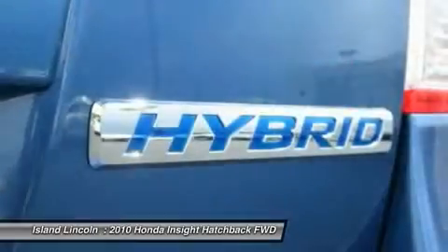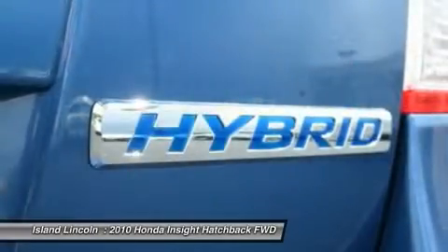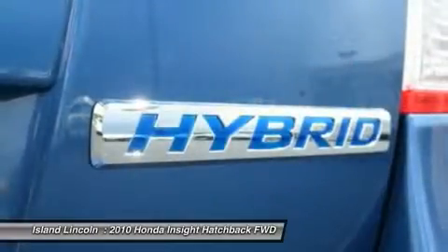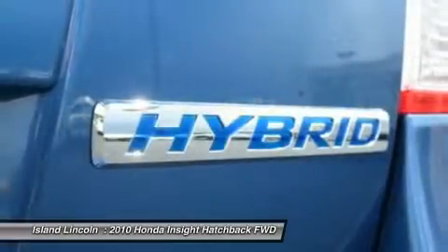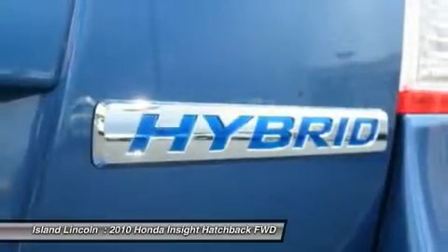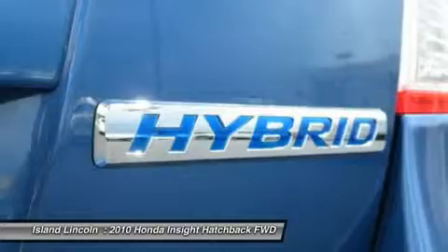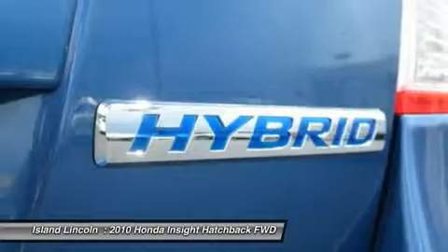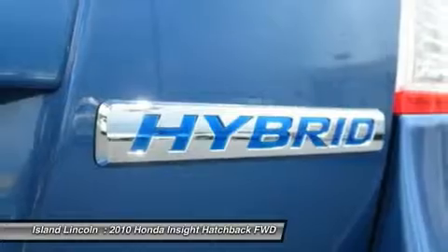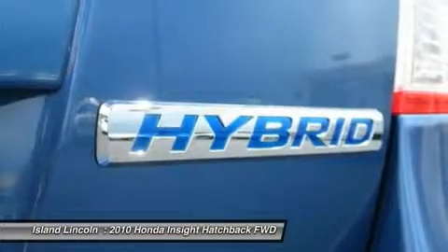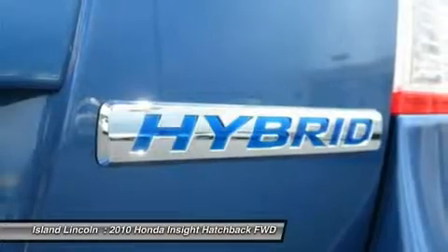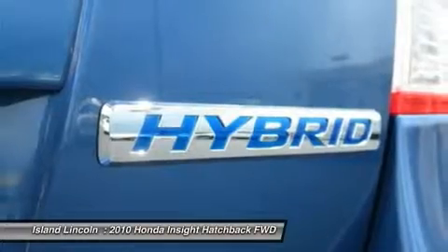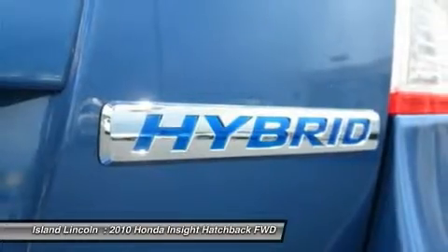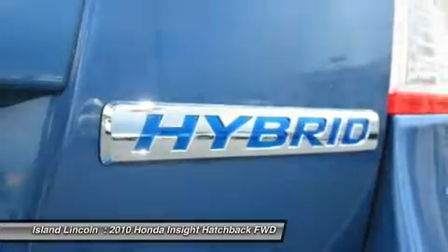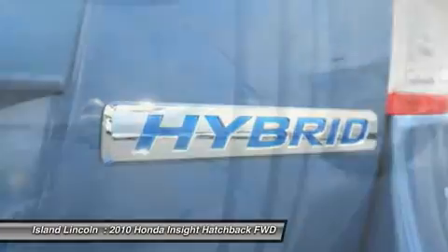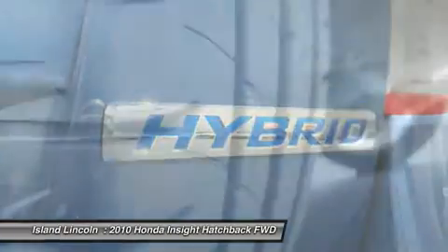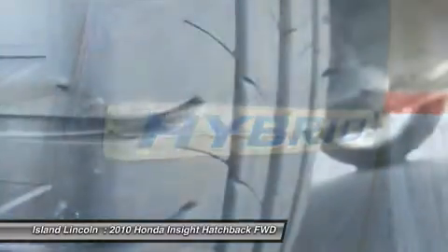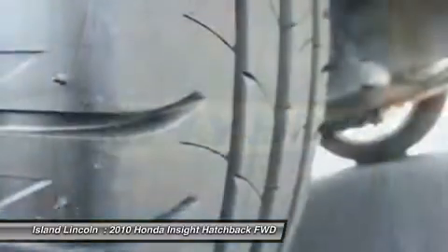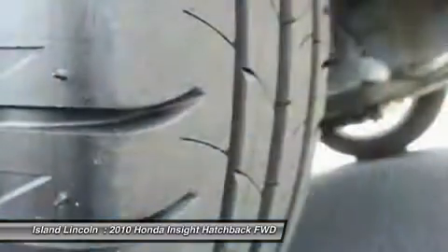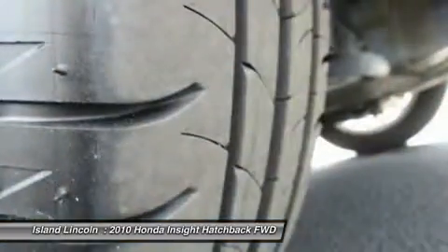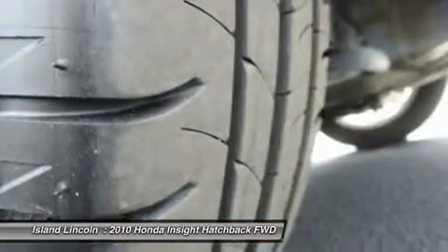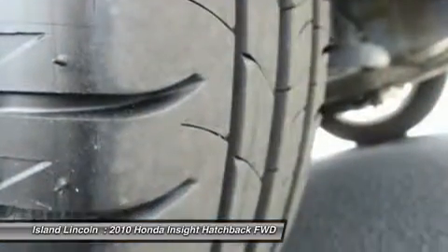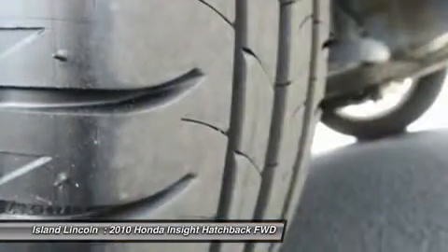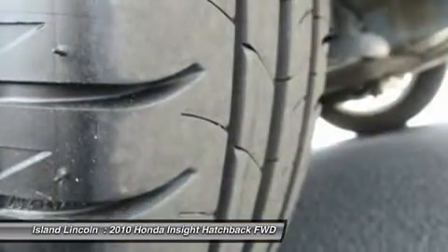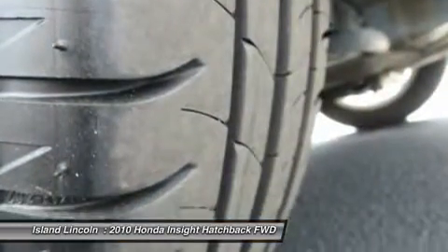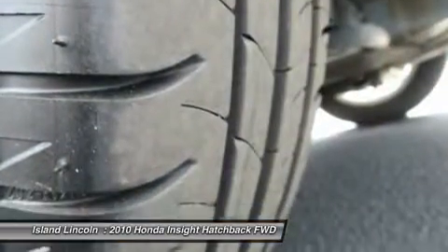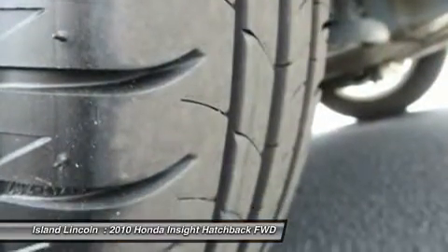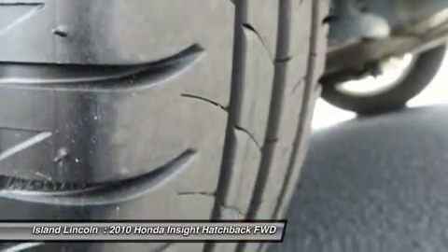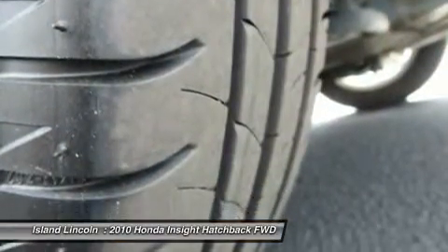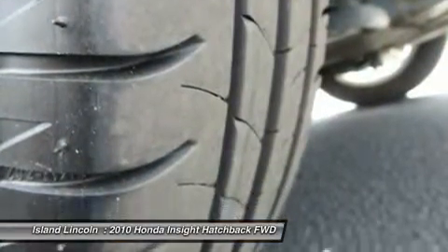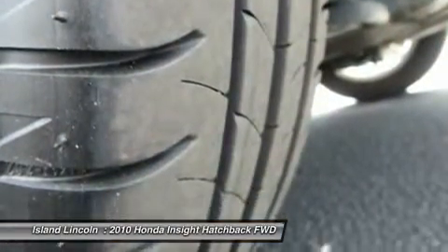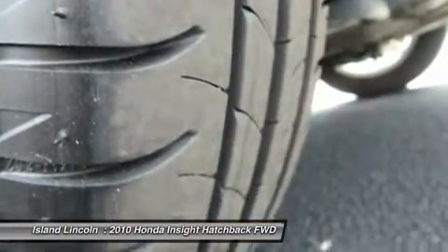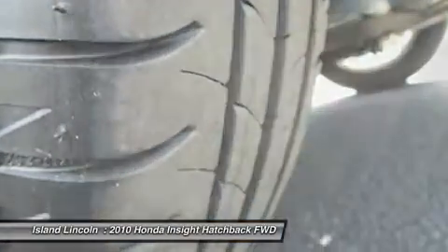Its variable transmission scores 43 highway MPG and 40 city MPG.